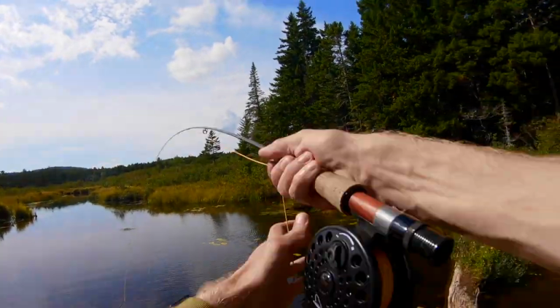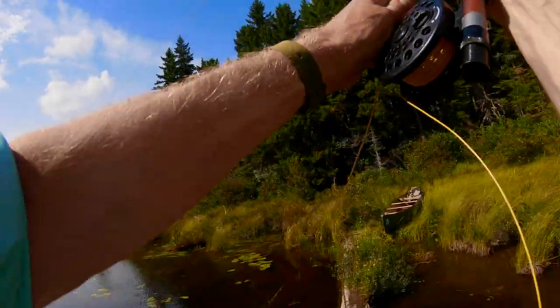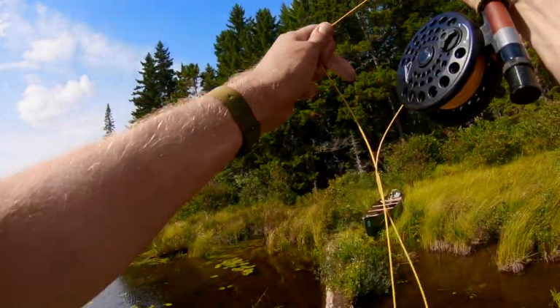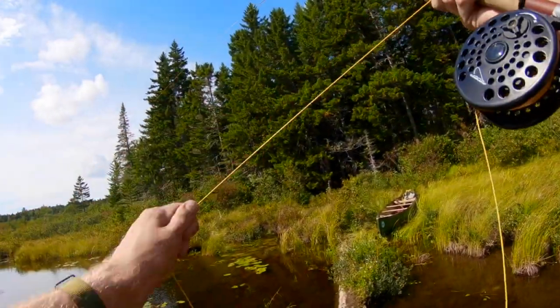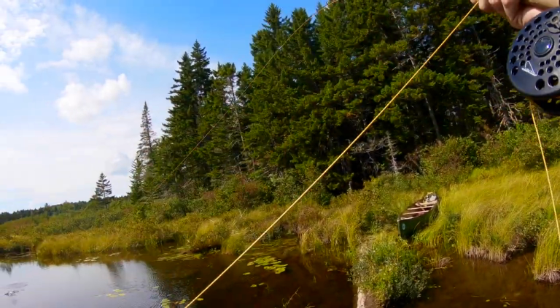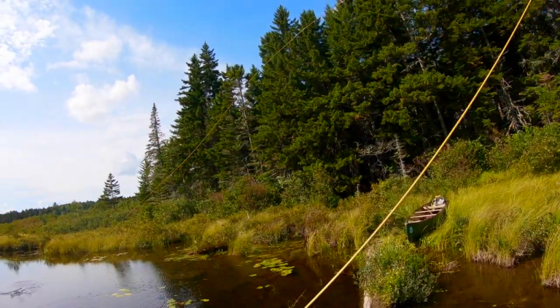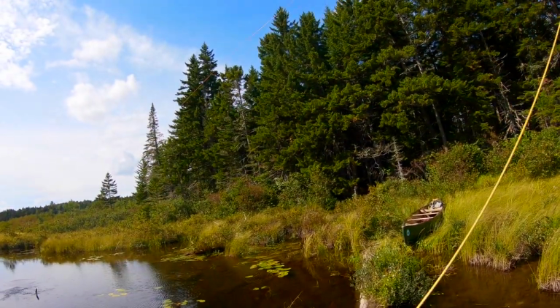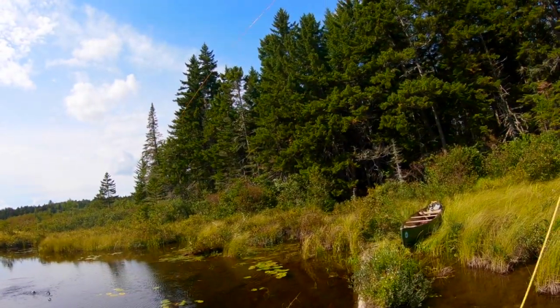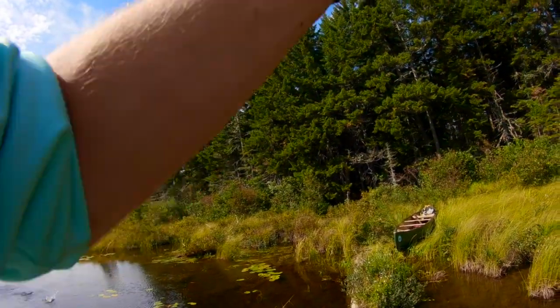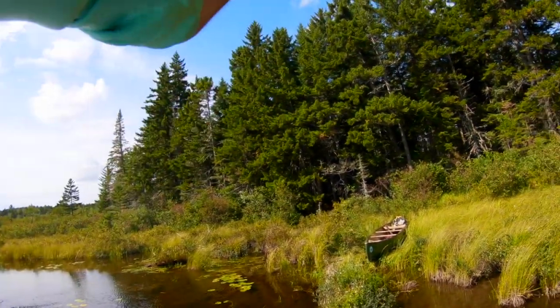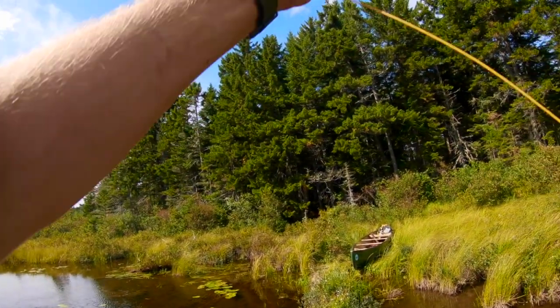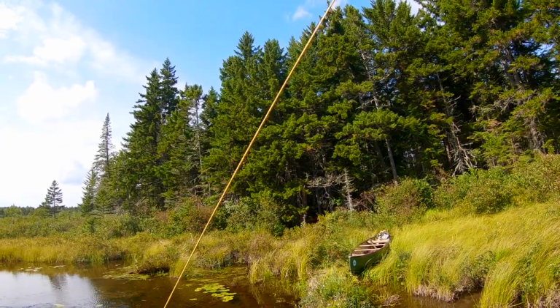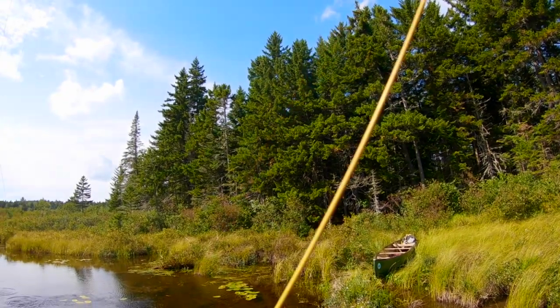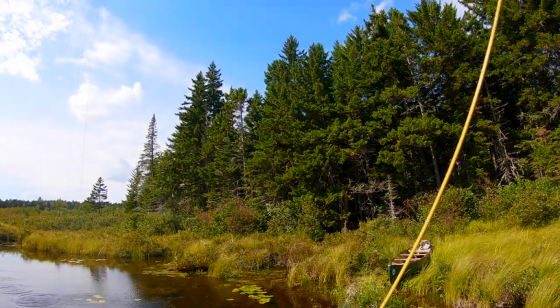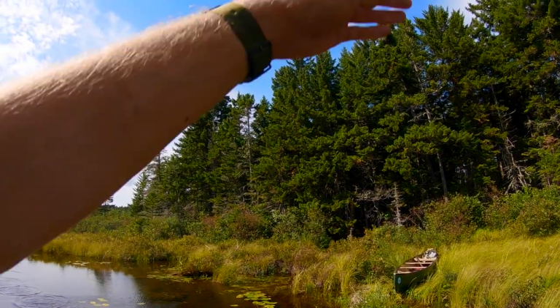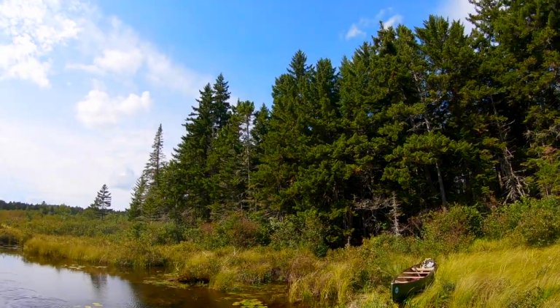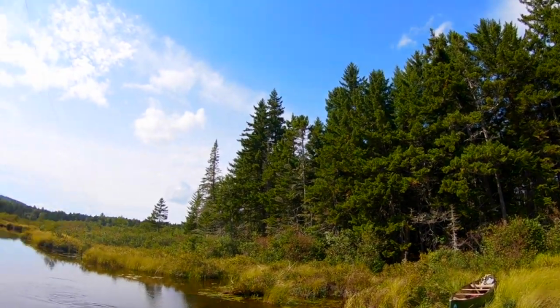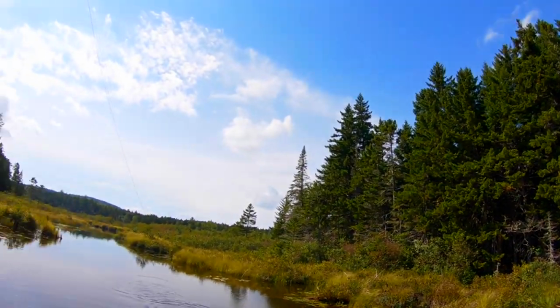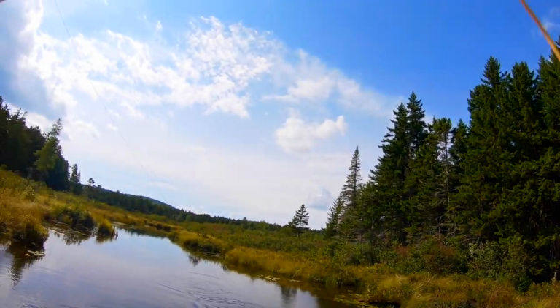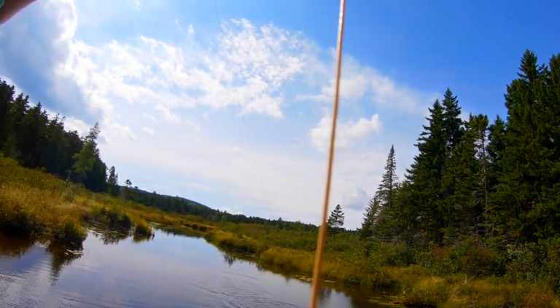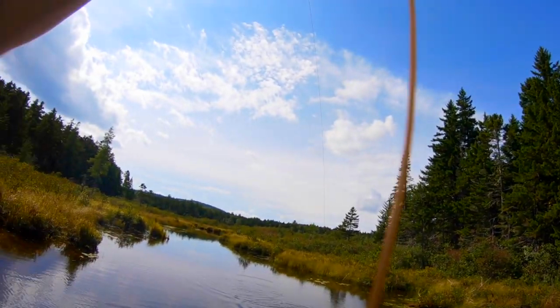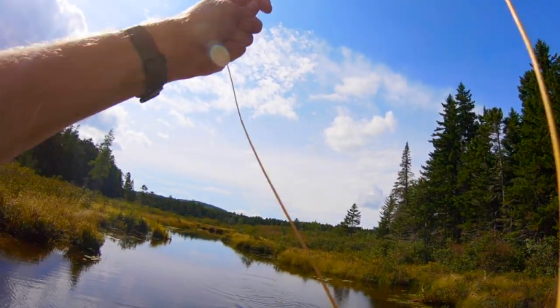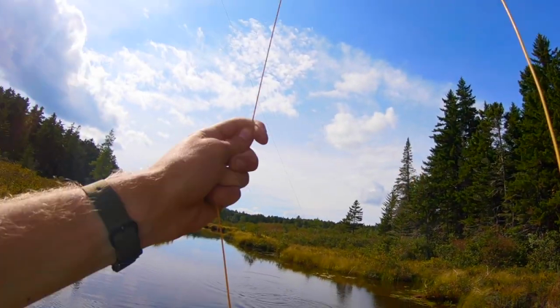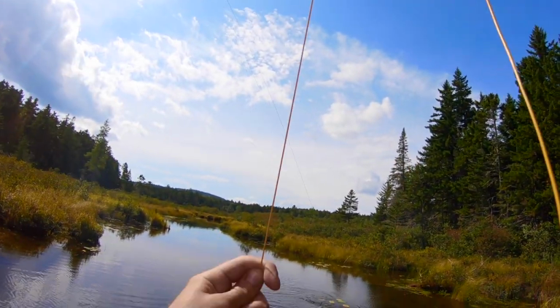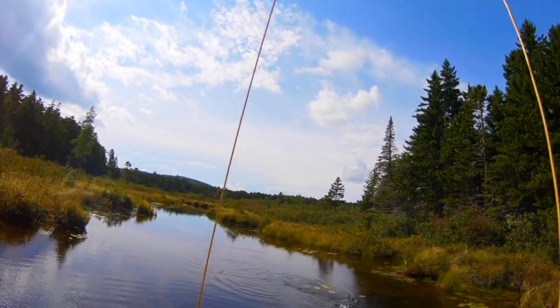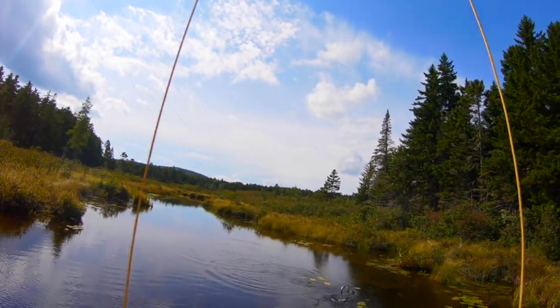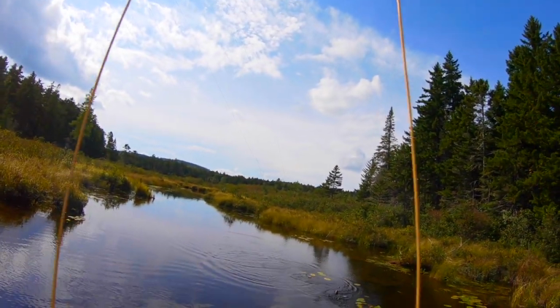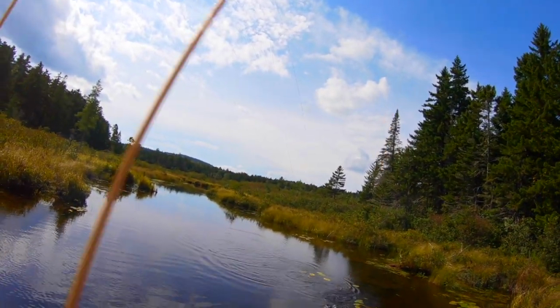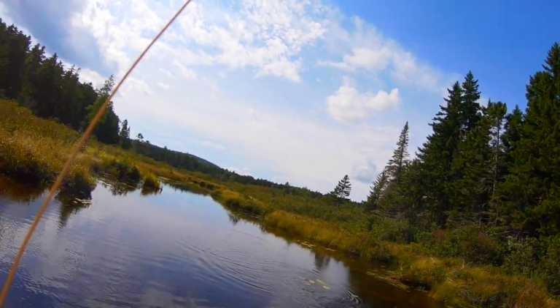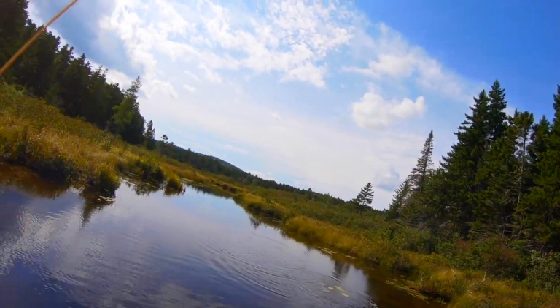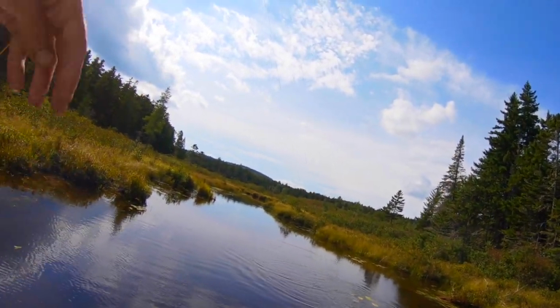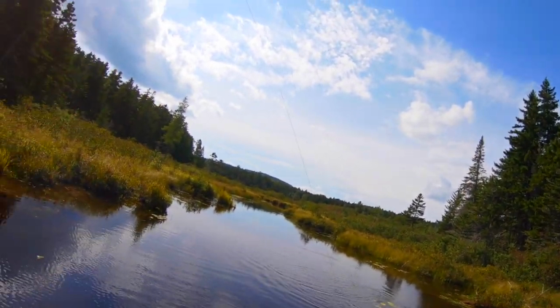I mean, there's just so many. The lakes are a little slow, but these streams — look at them go.